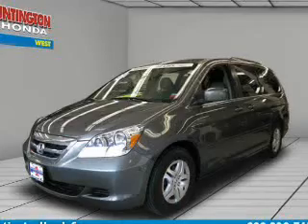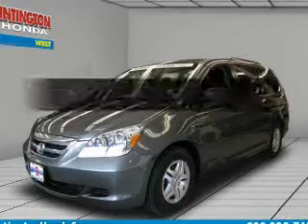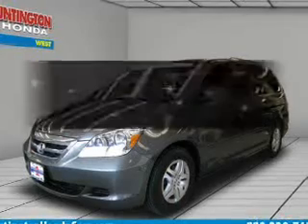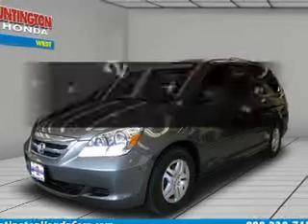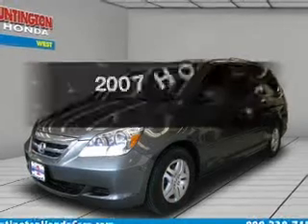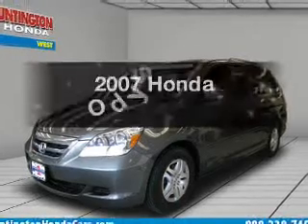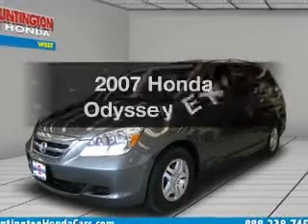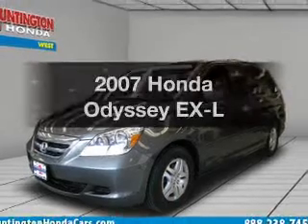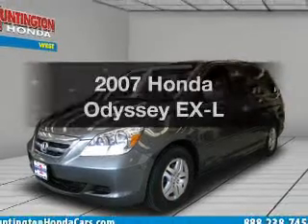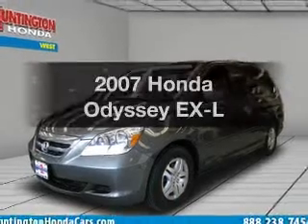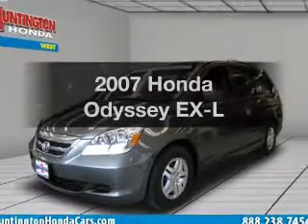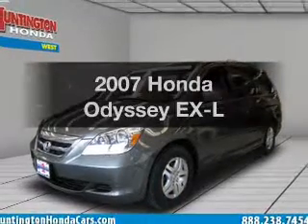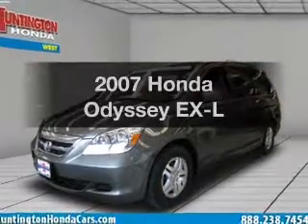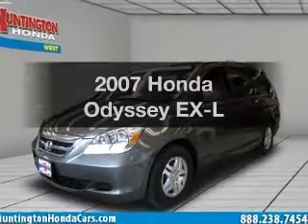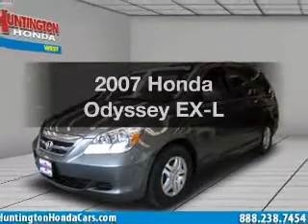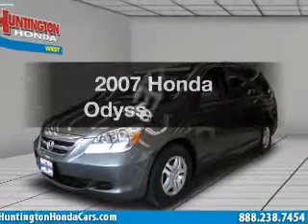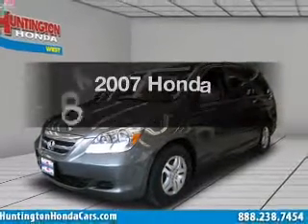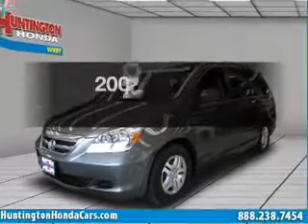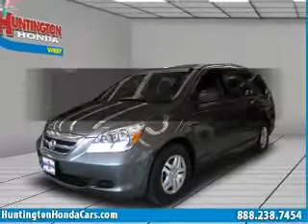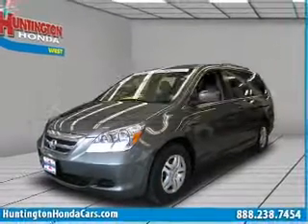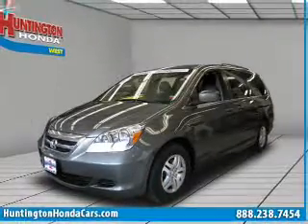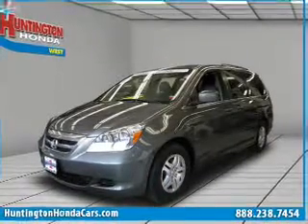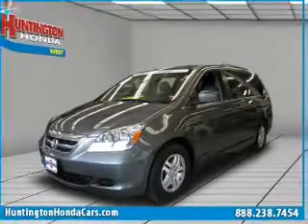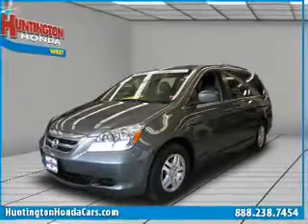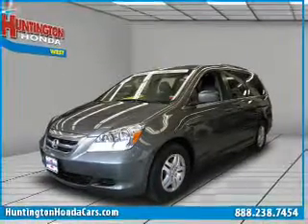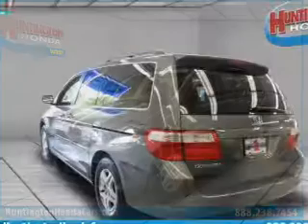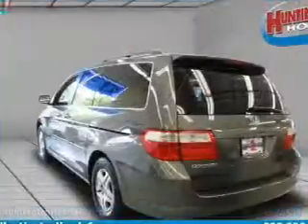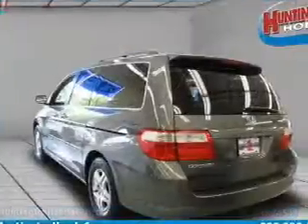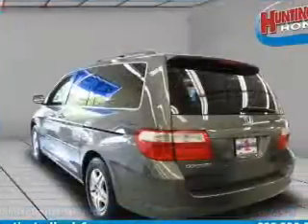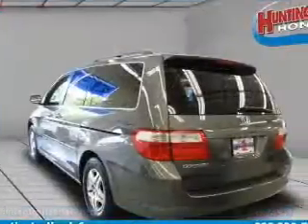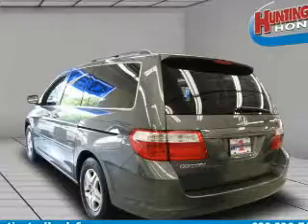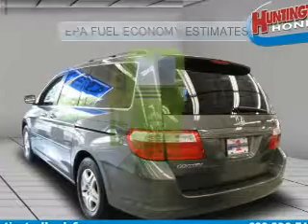Get noticed in this 2007 Honda Odyssey. This is the set of wheels you've been looking for.